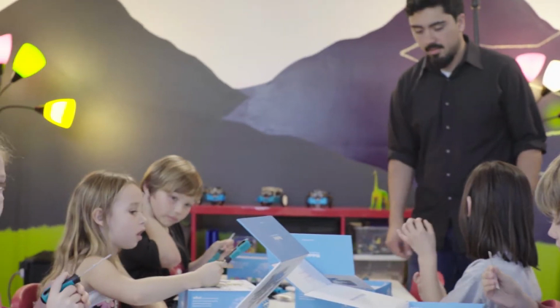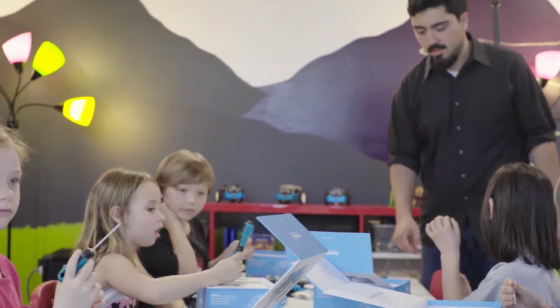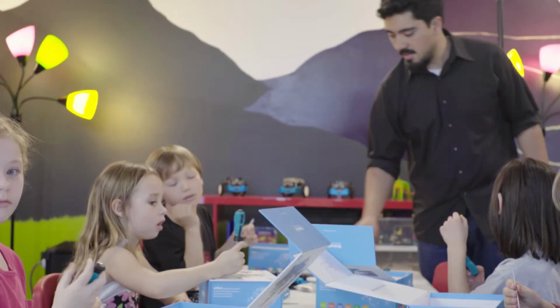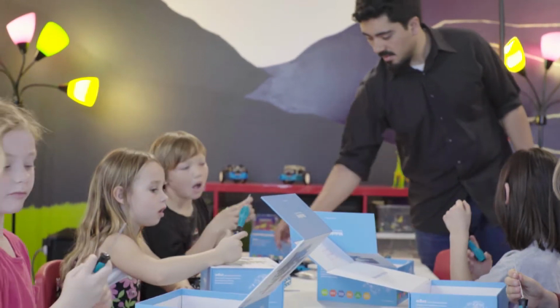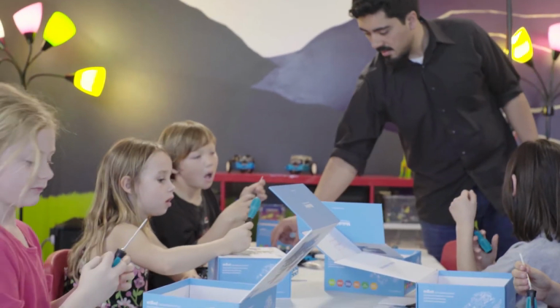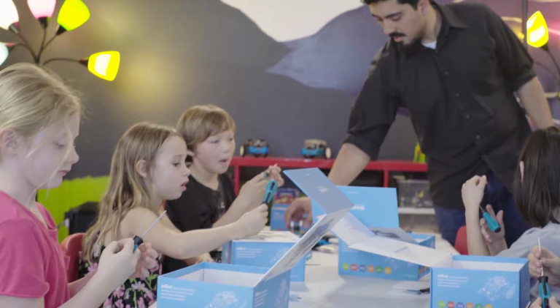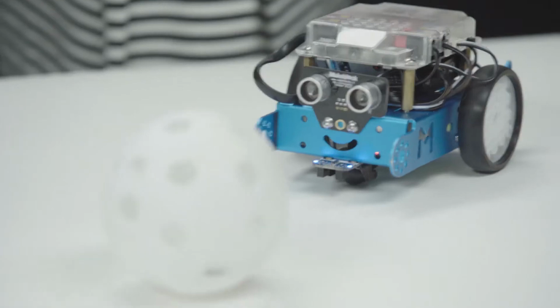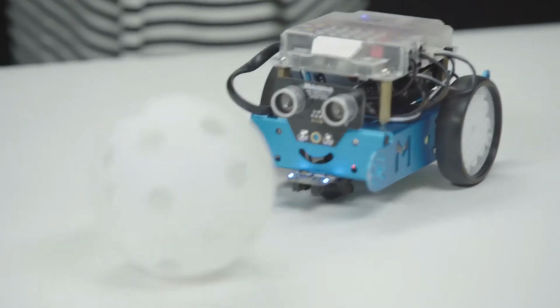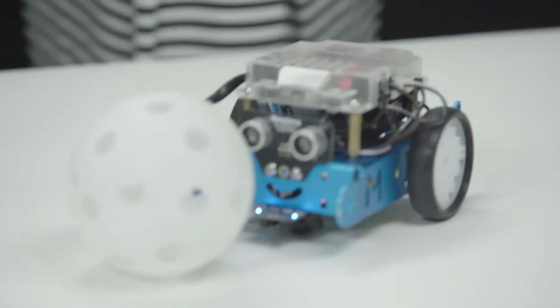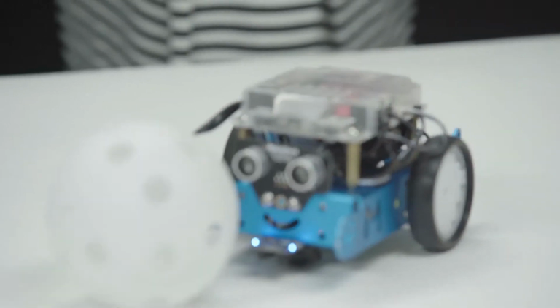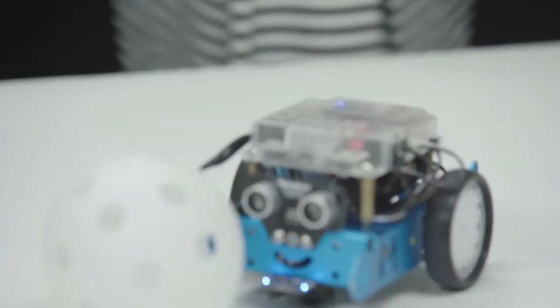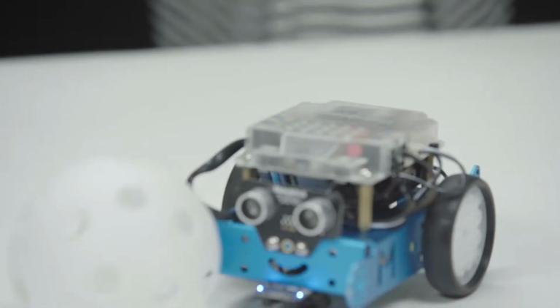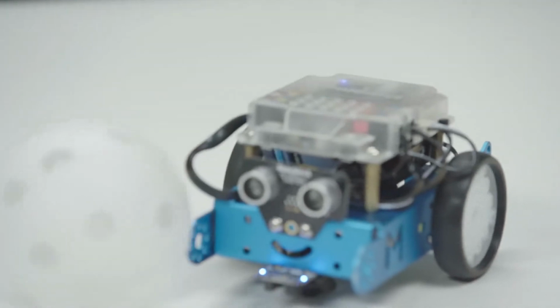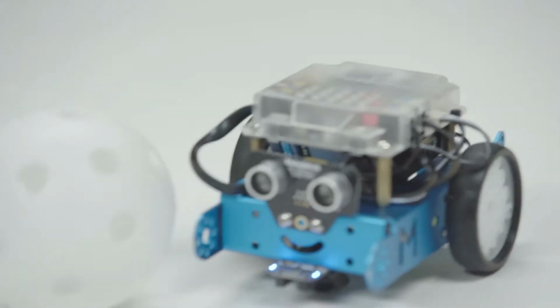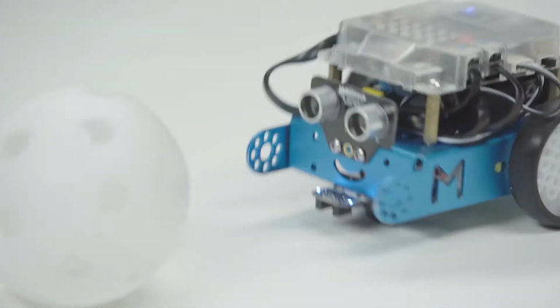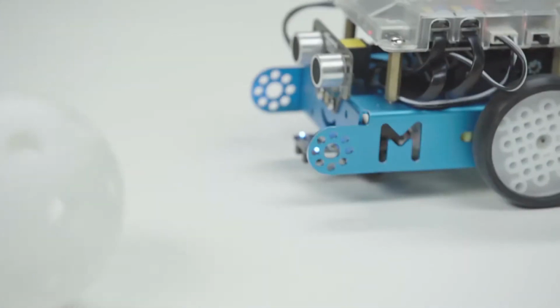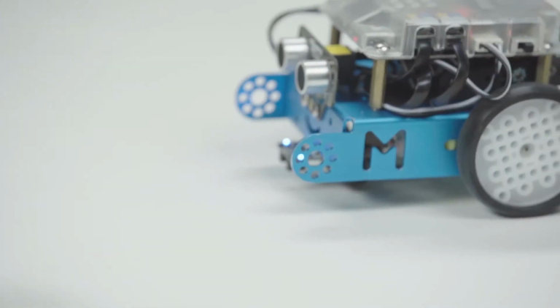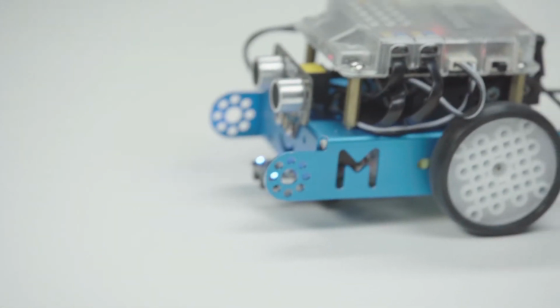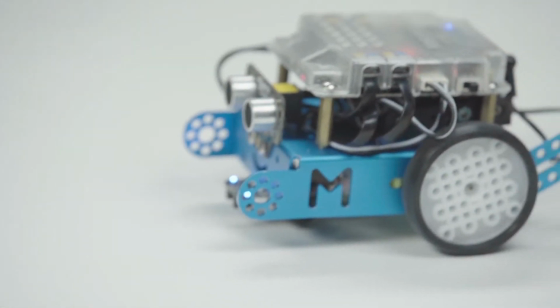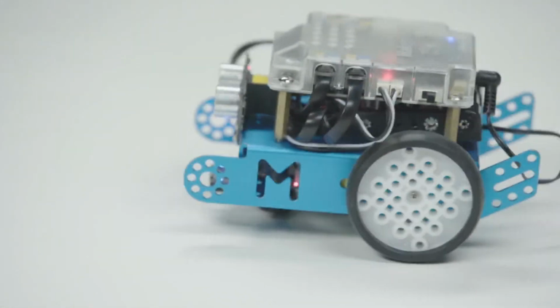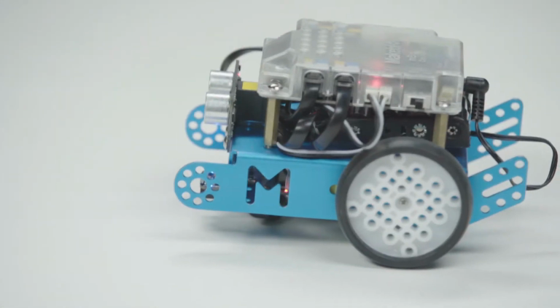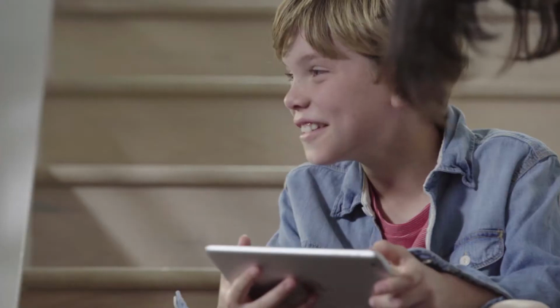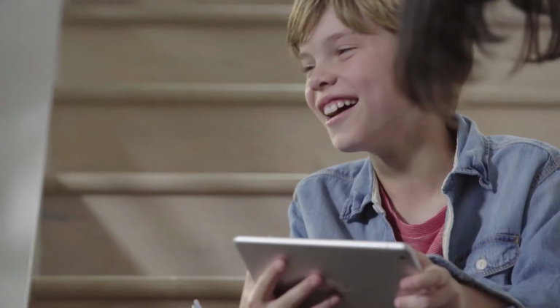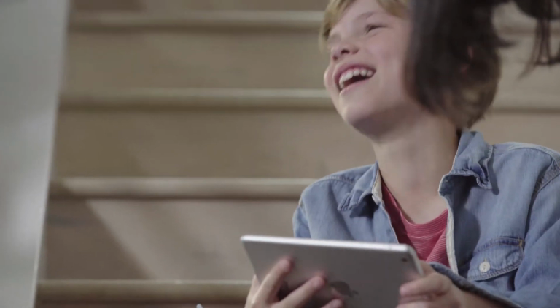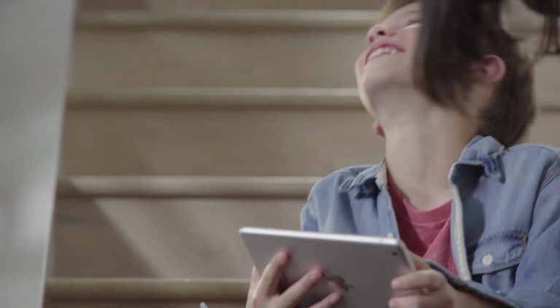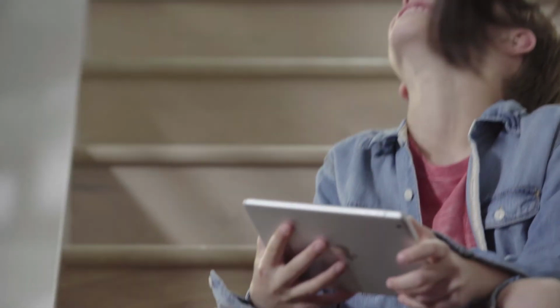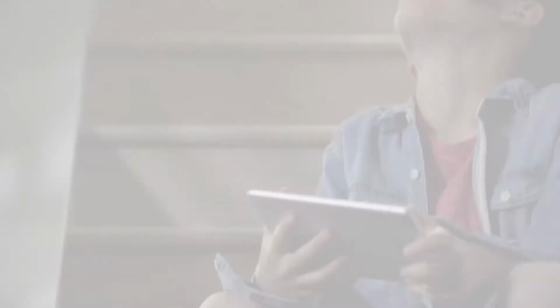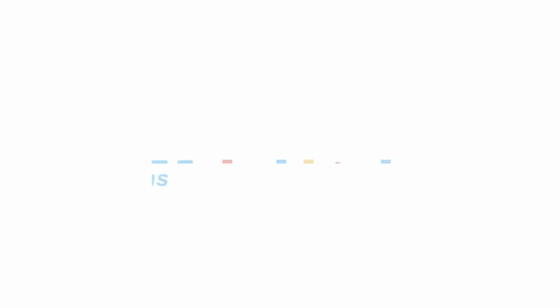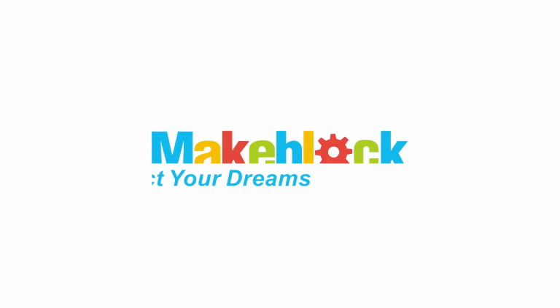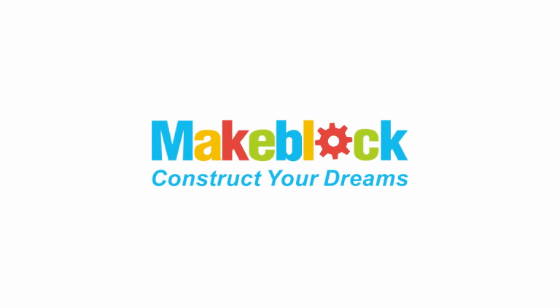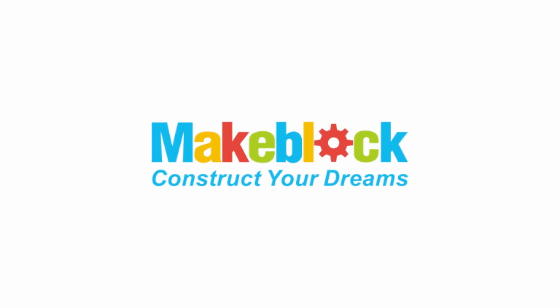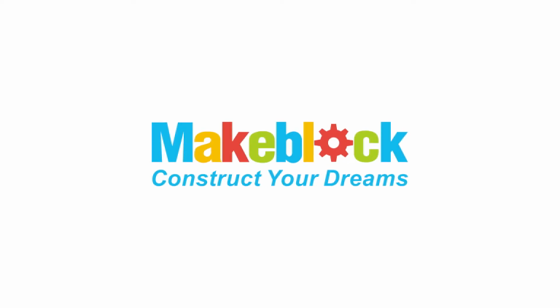Through play and education, mBot gives children and parents alike a tool to learn a skill set that they will use for years to come.